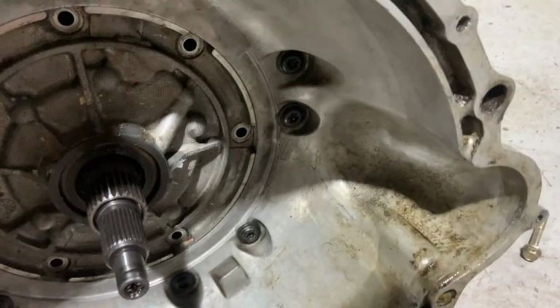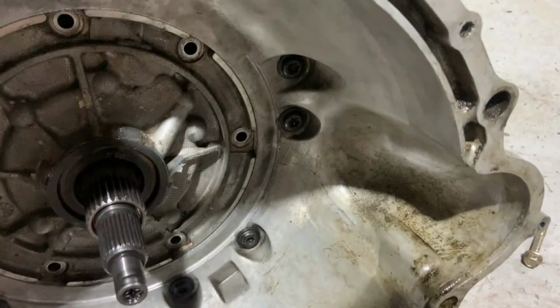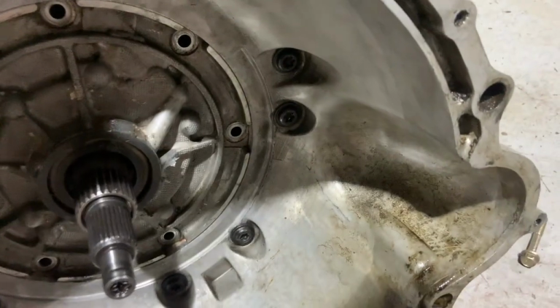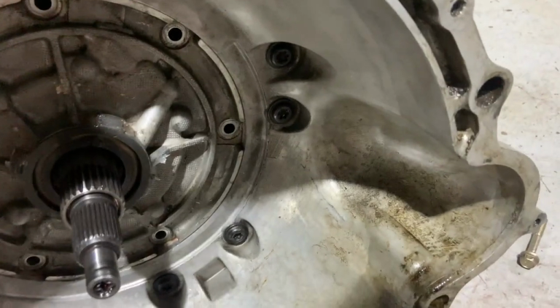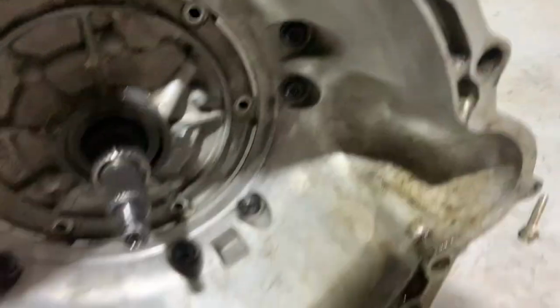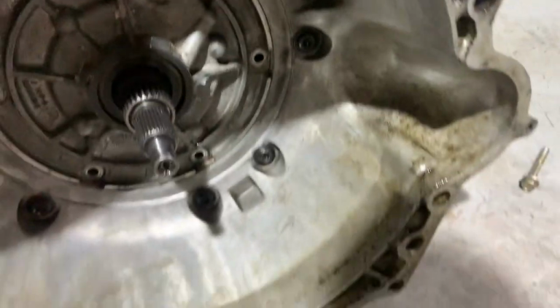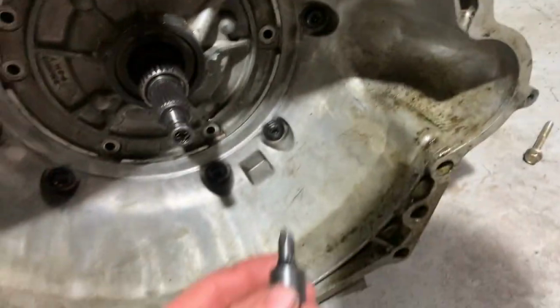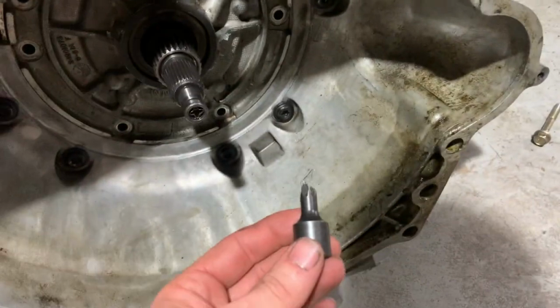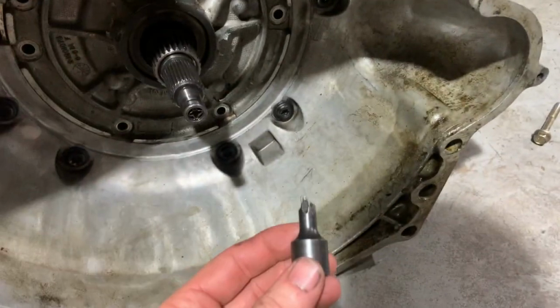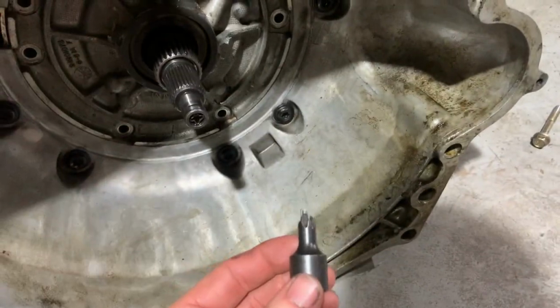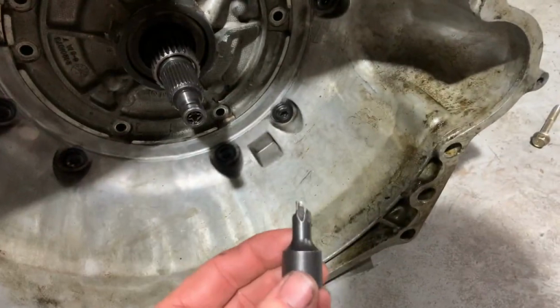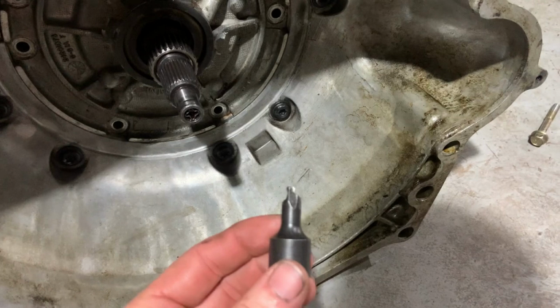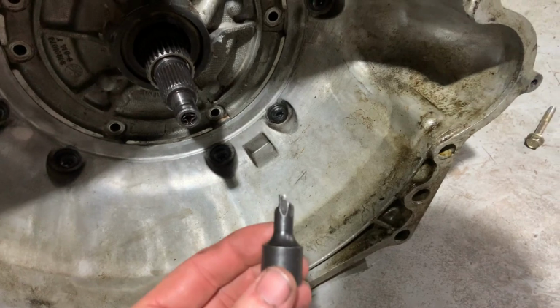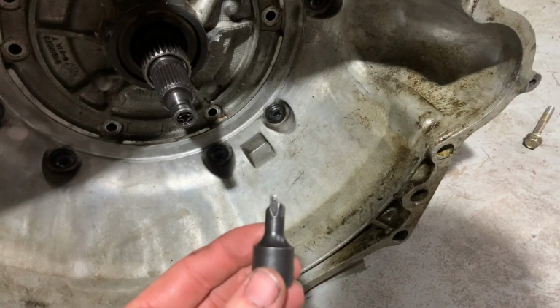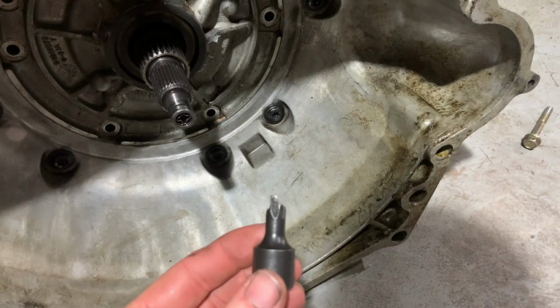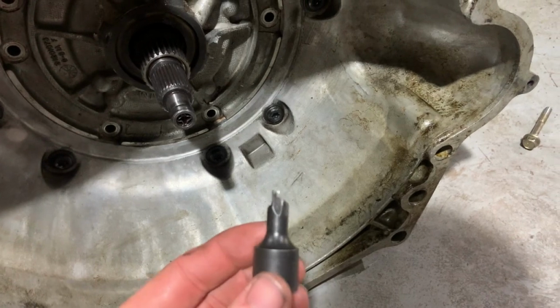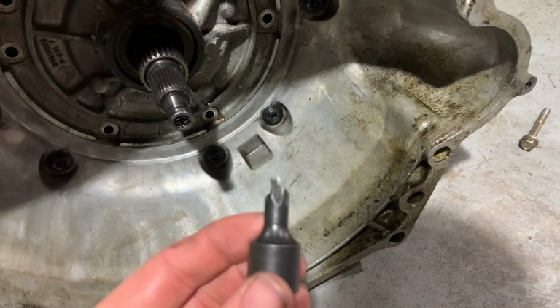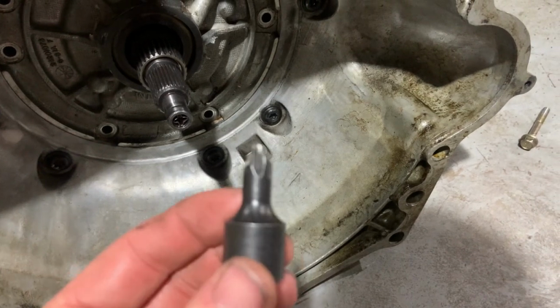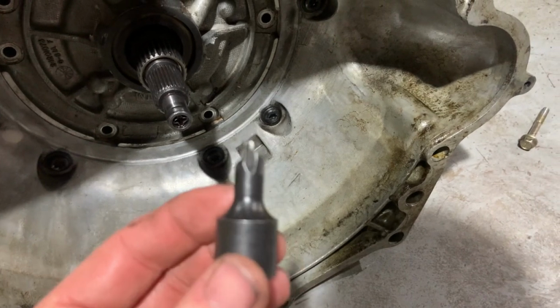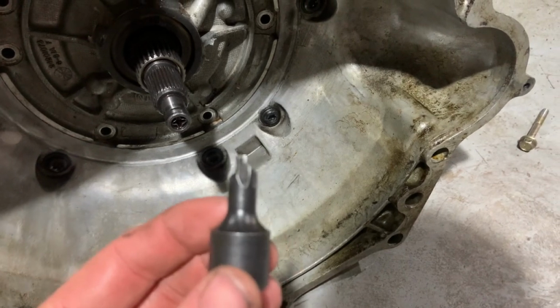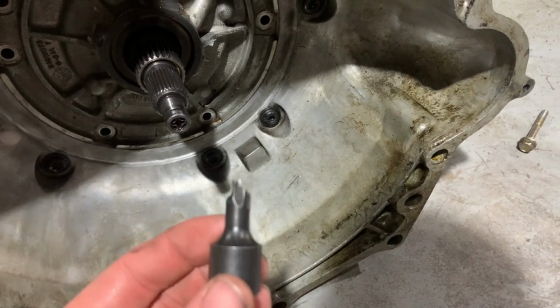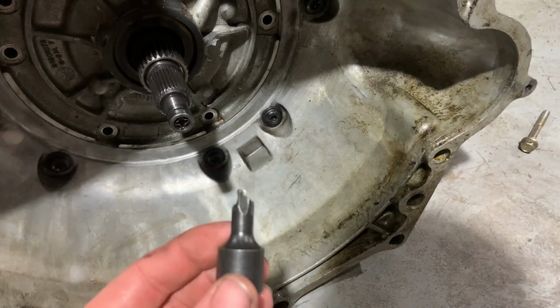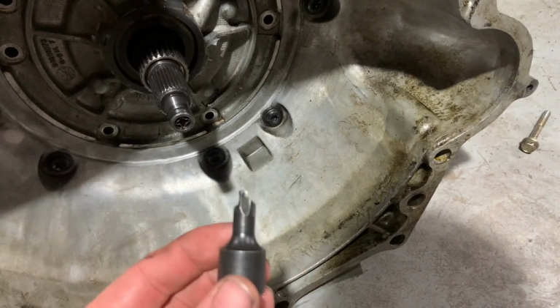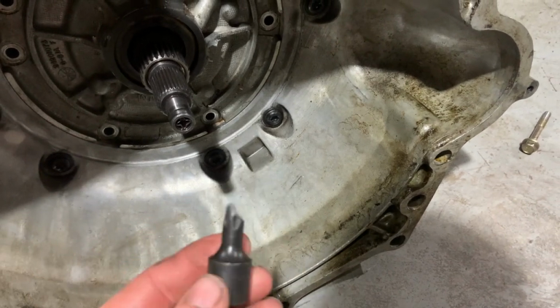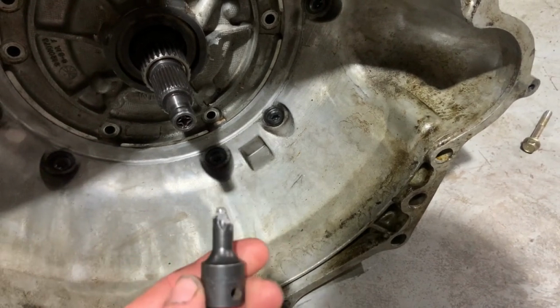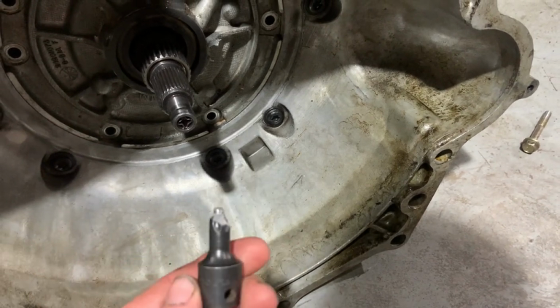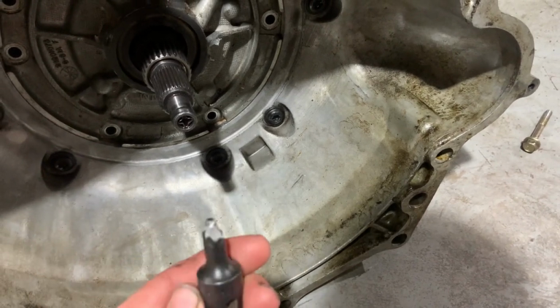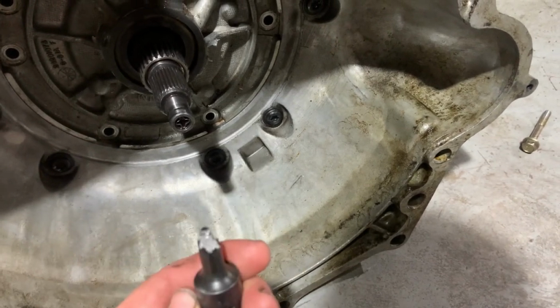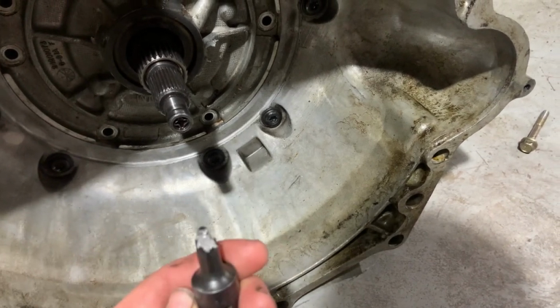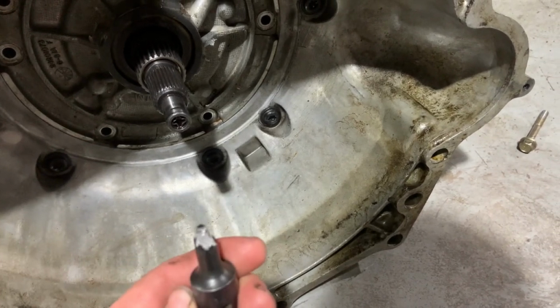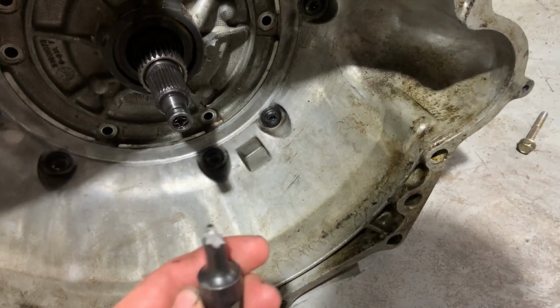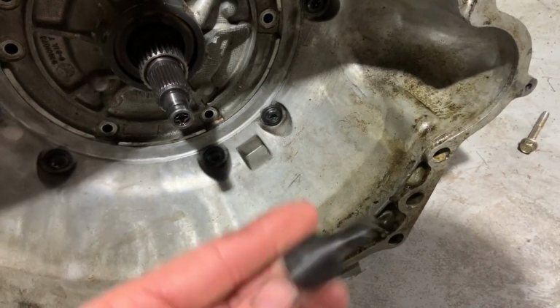Trying to get the bell housing off and the socket is now flipping me off because it blew to pieces.